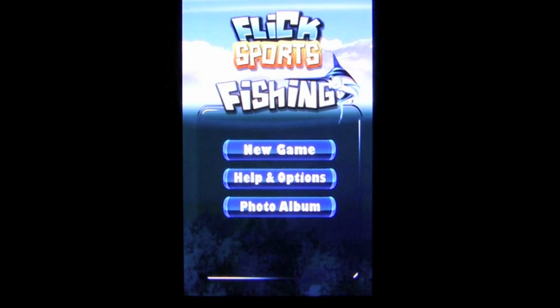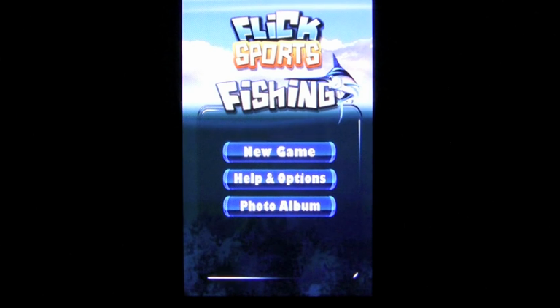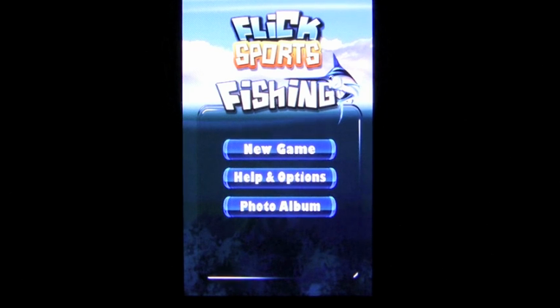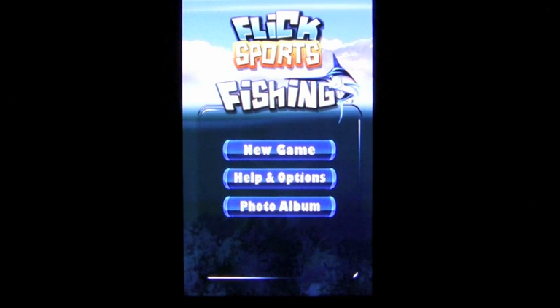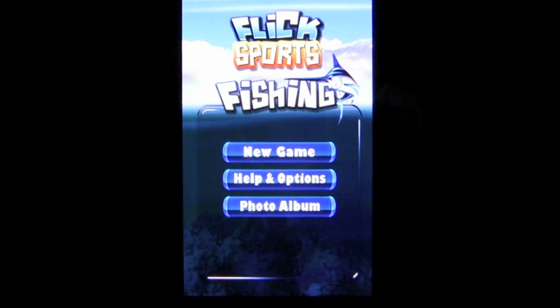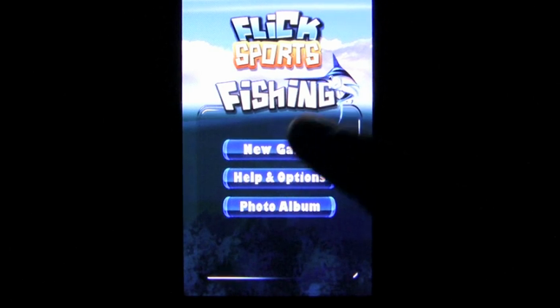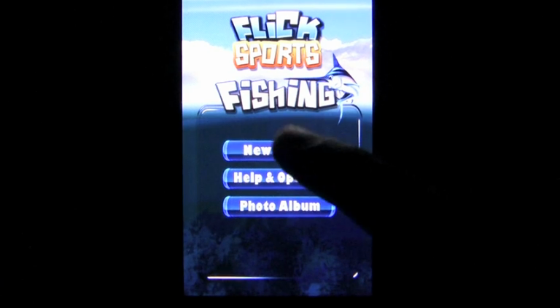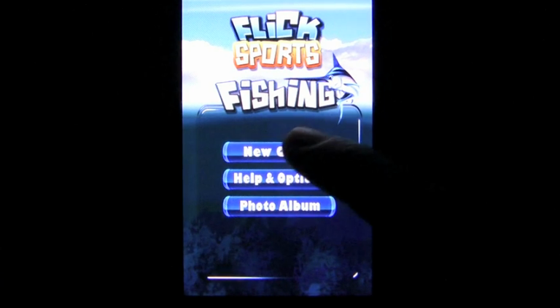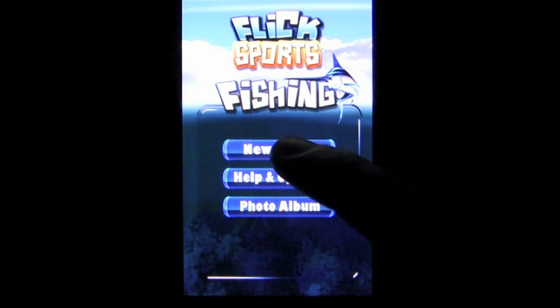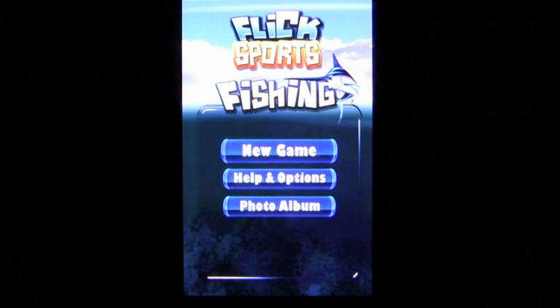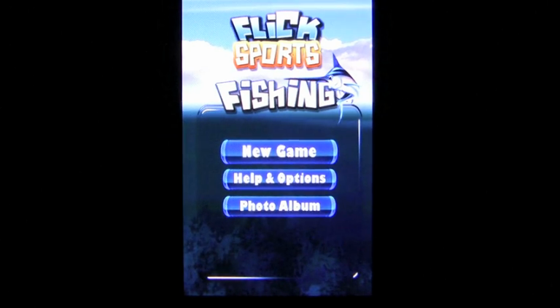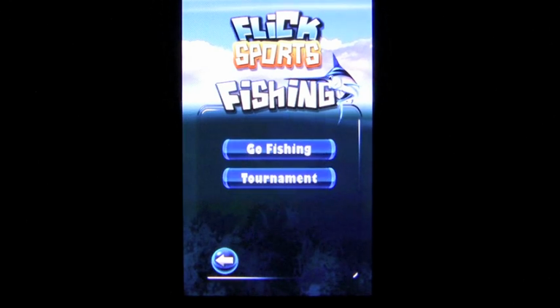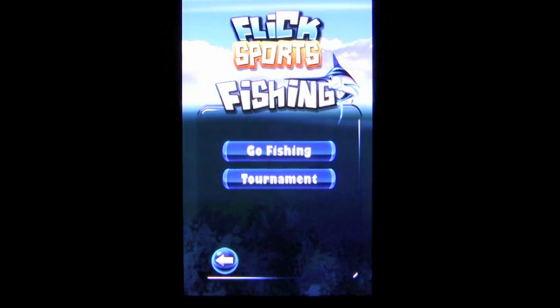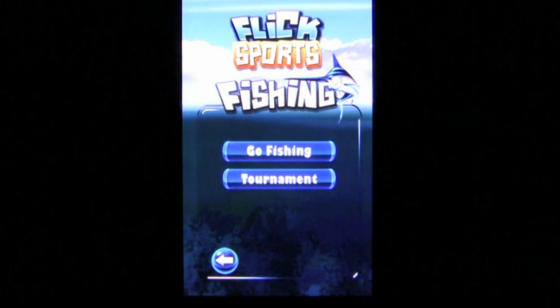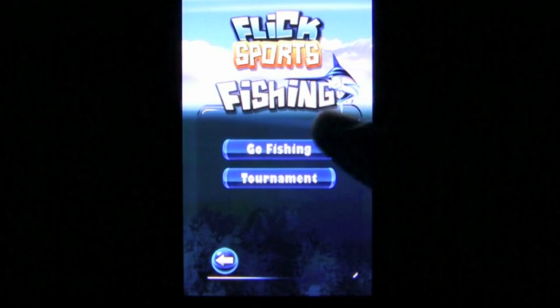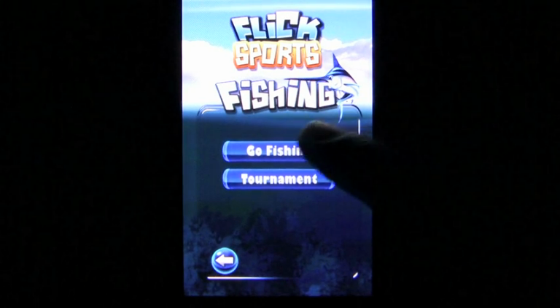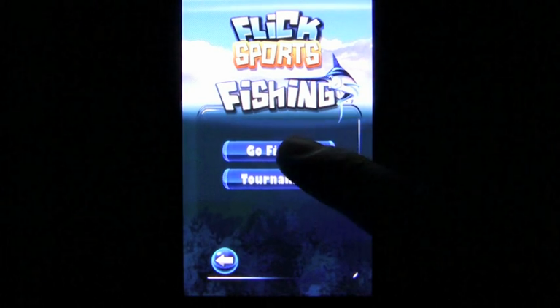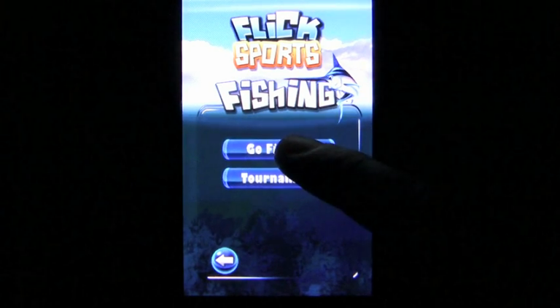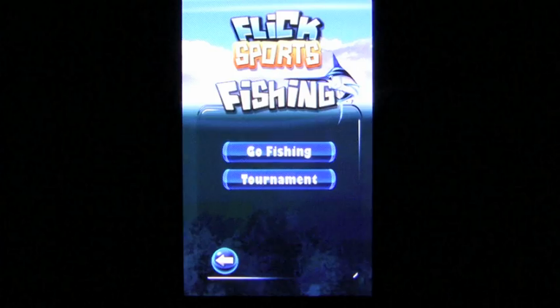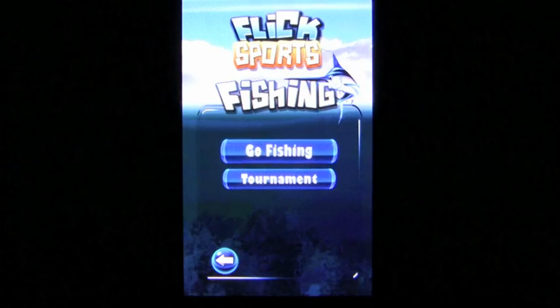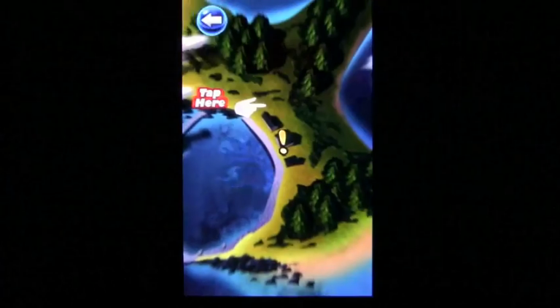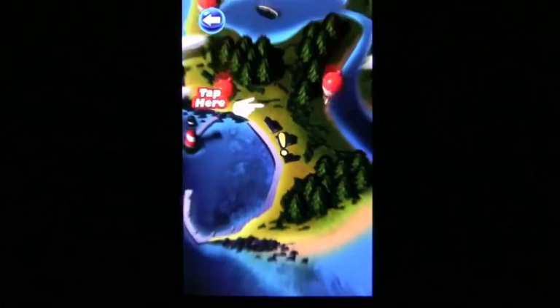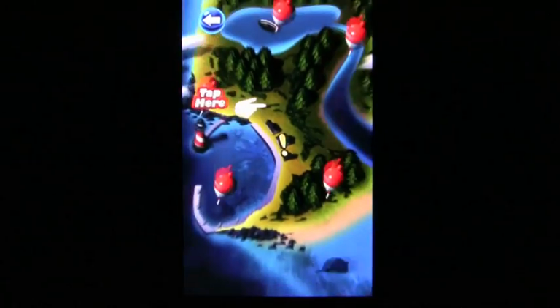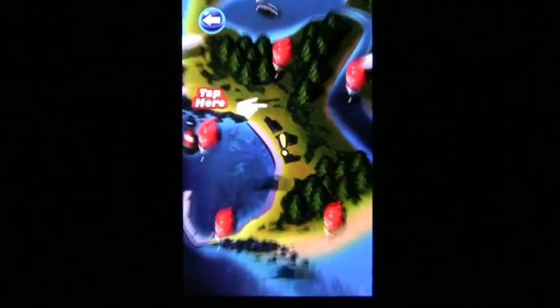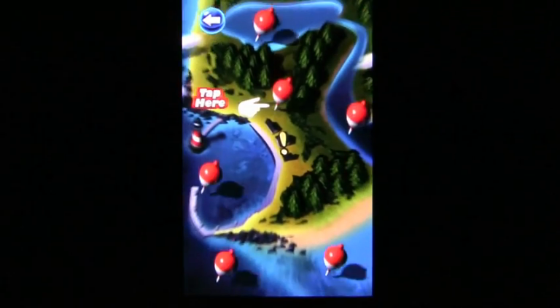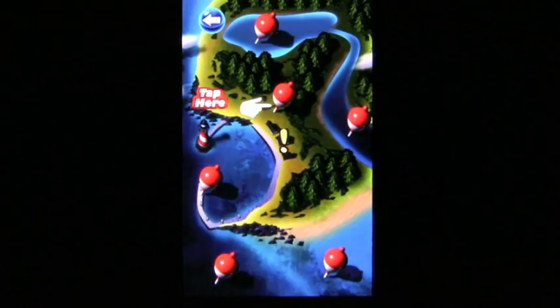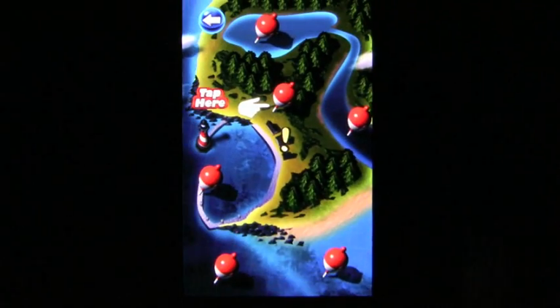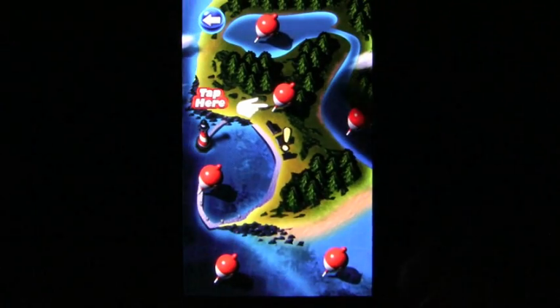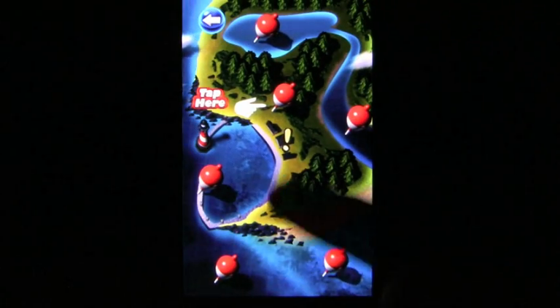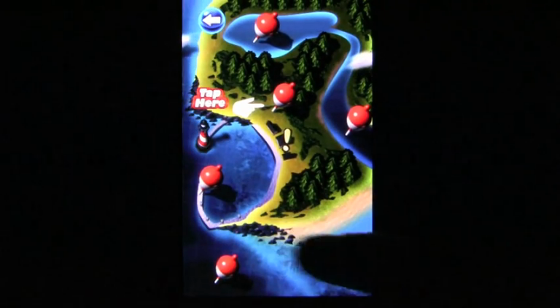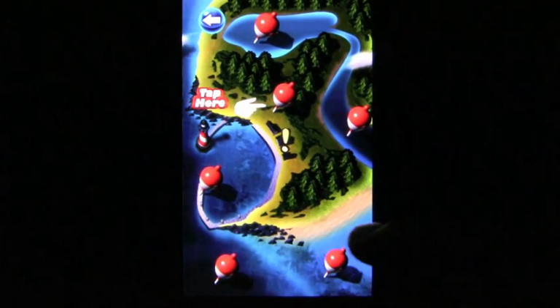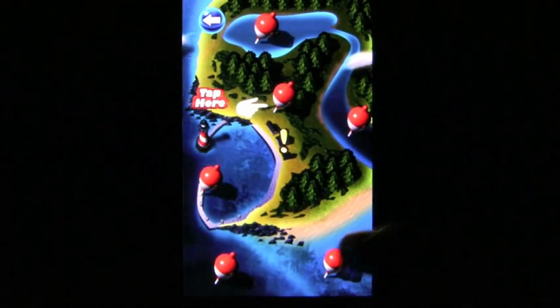Flick Fishing is a fishing game for Android phones that takes full advantage of your device's hardware to give you a realistic experience.